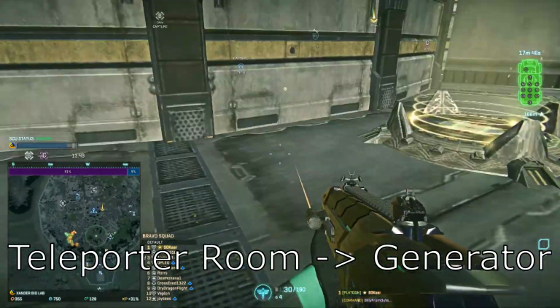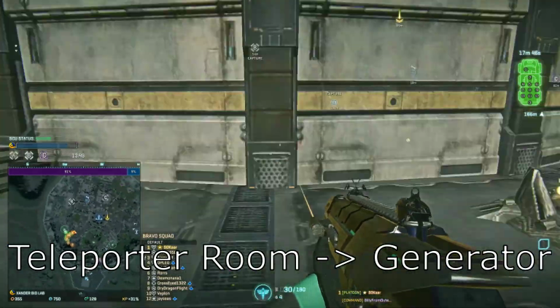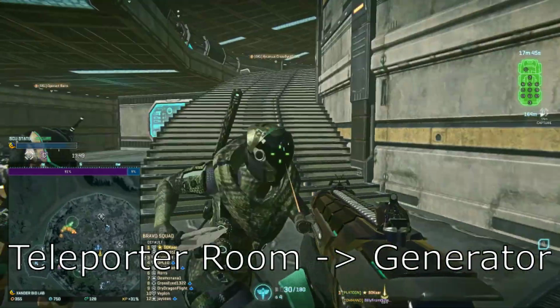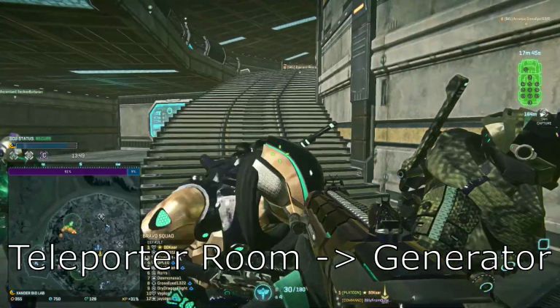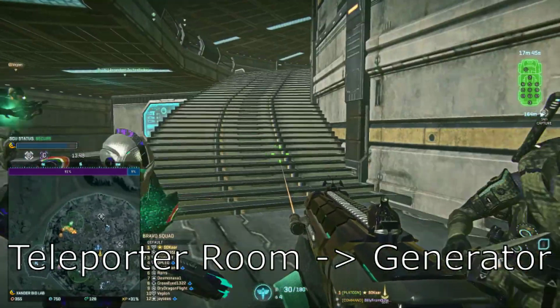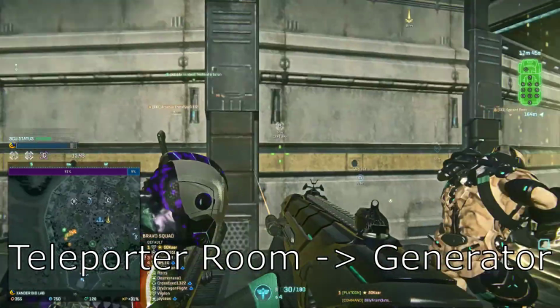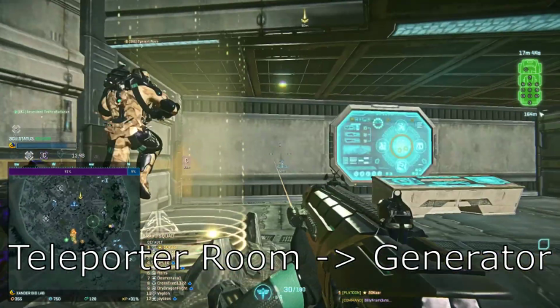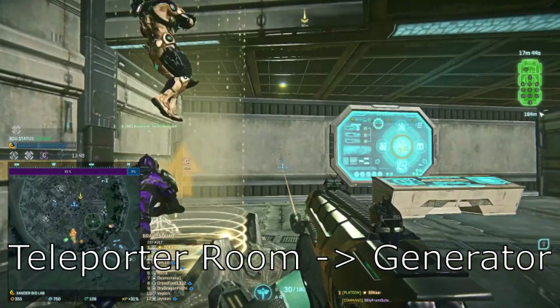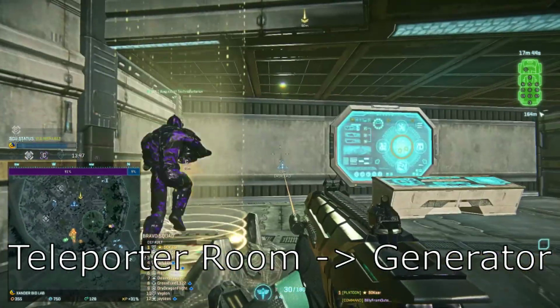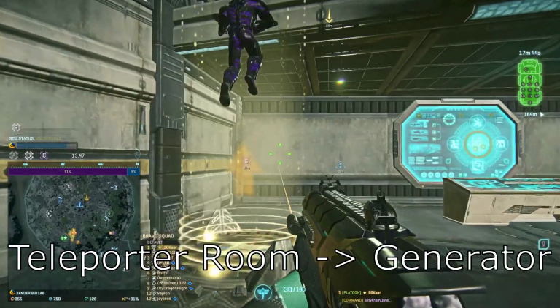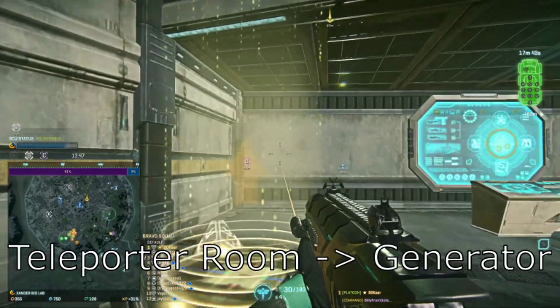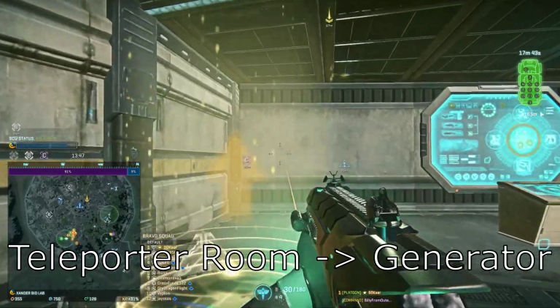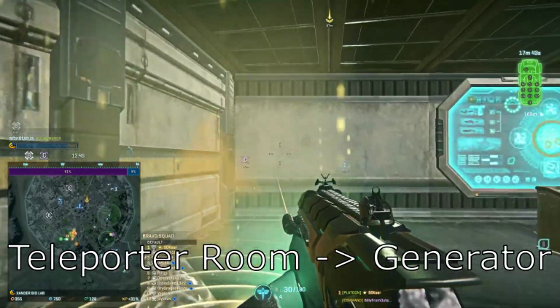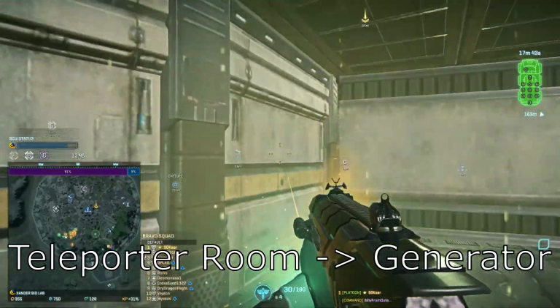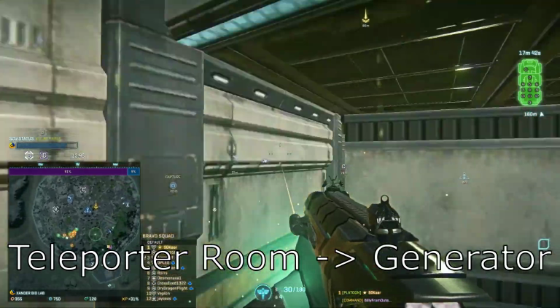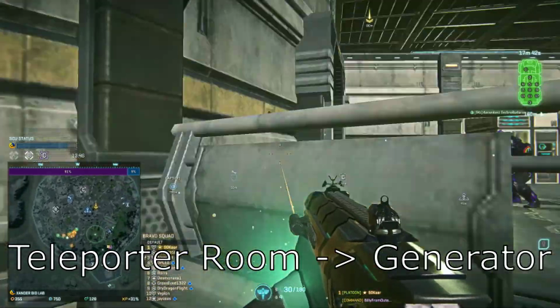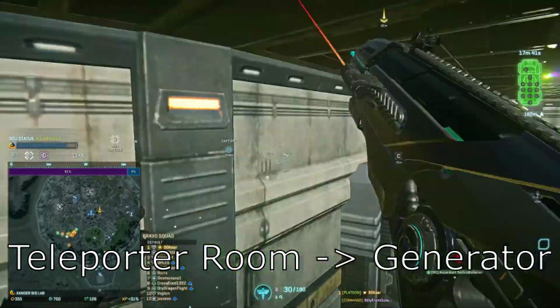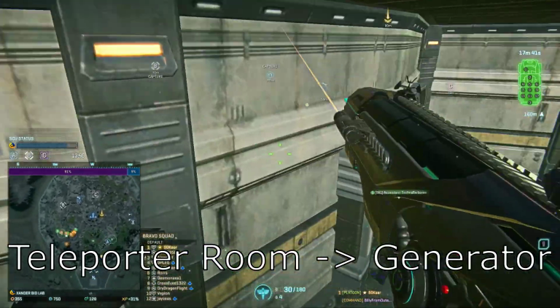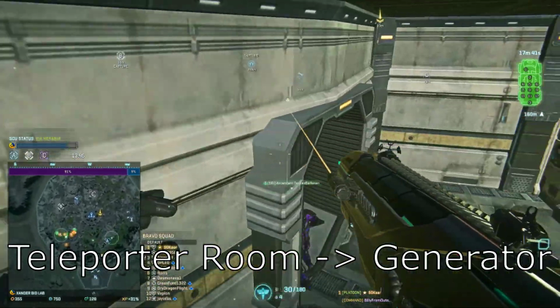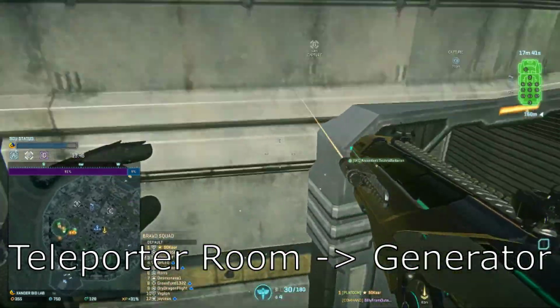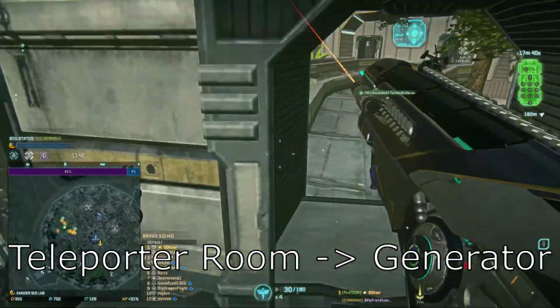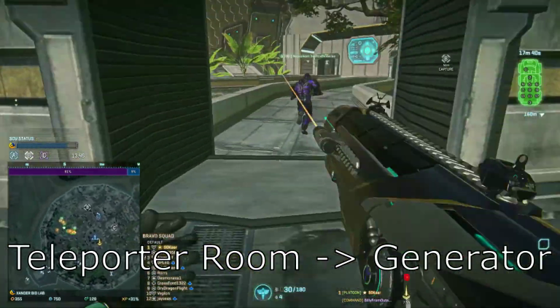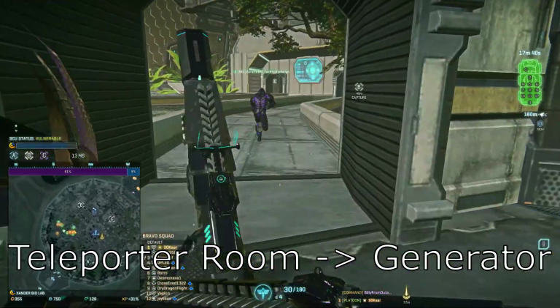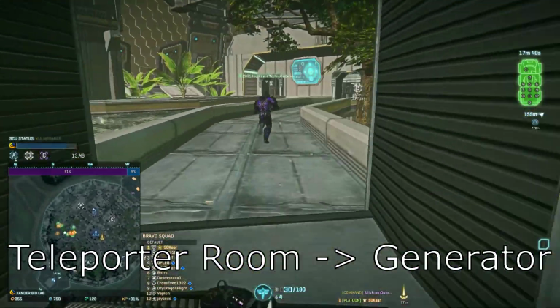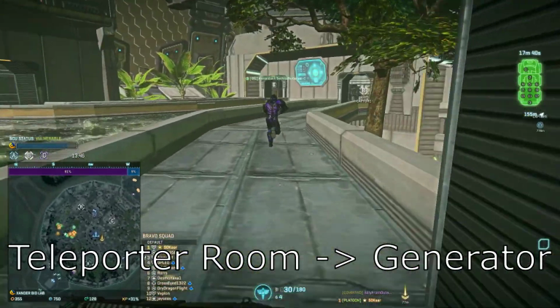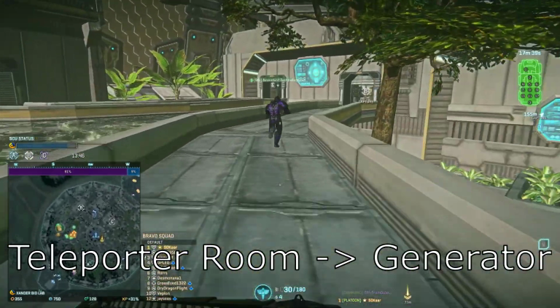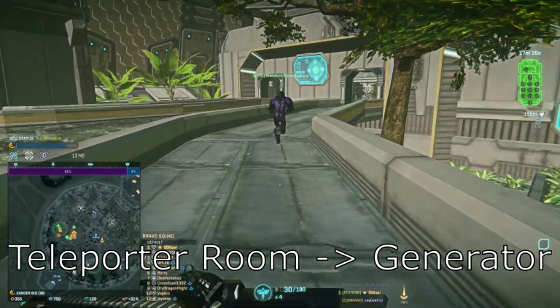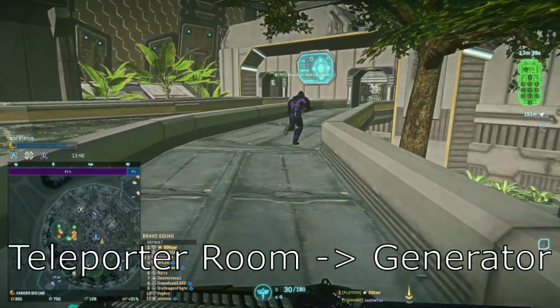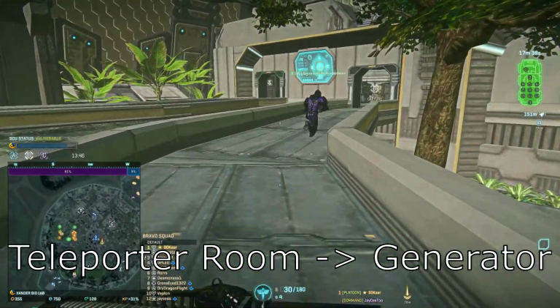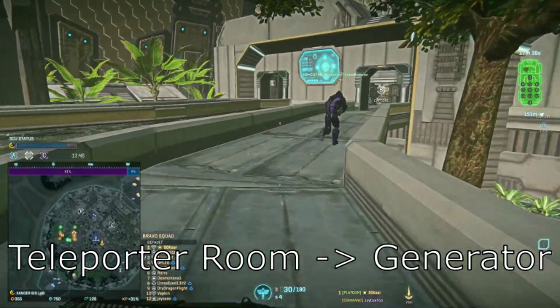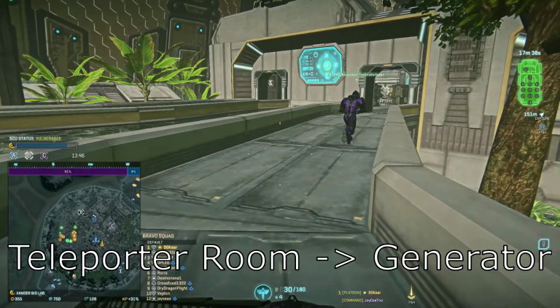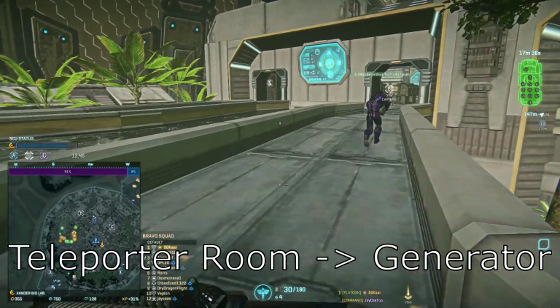Bring the generator down first, then the SCU in the center of the Biolab, and avoid control points if possible.